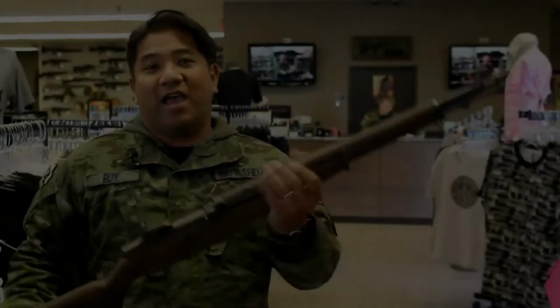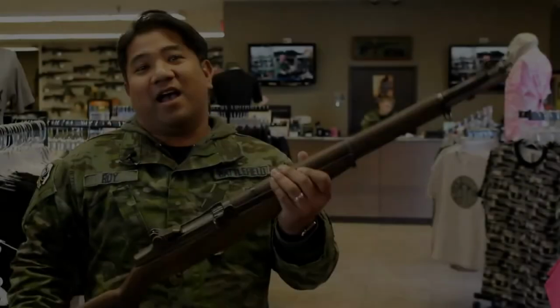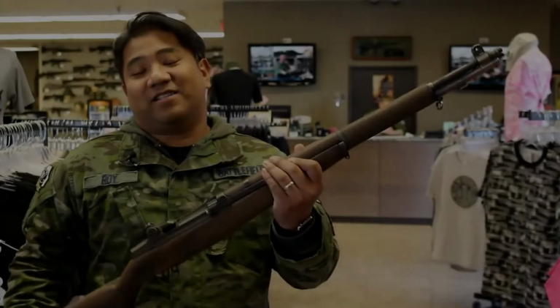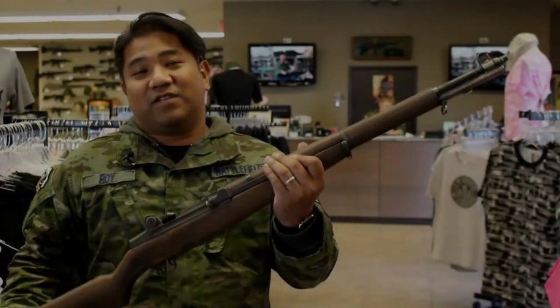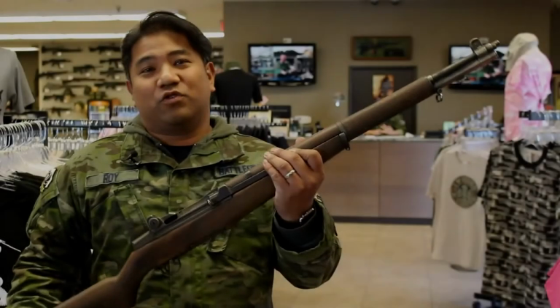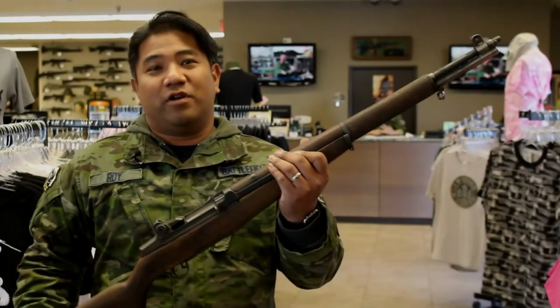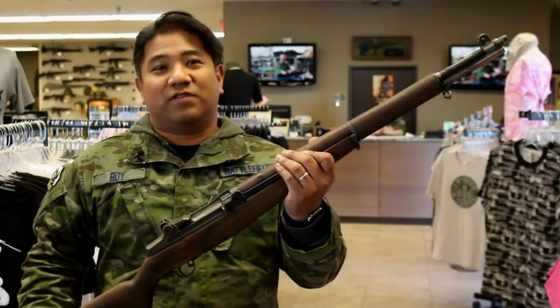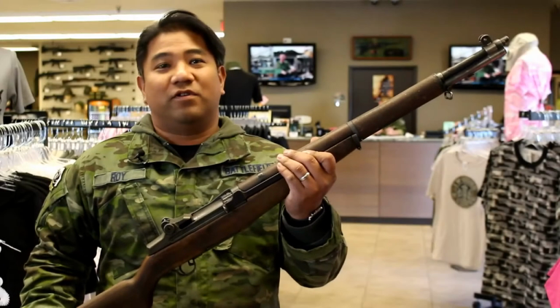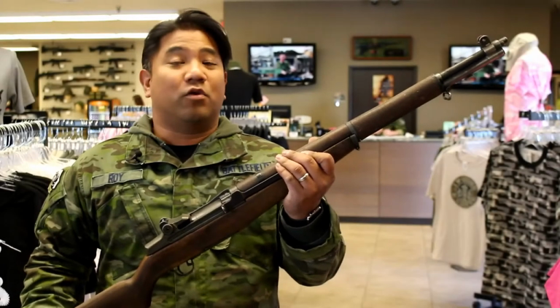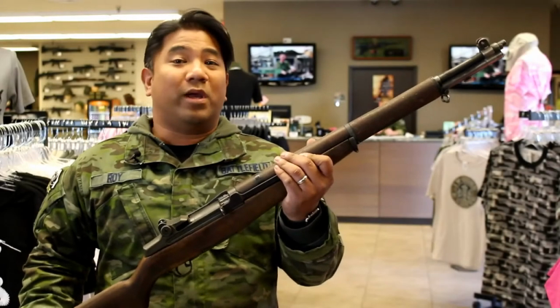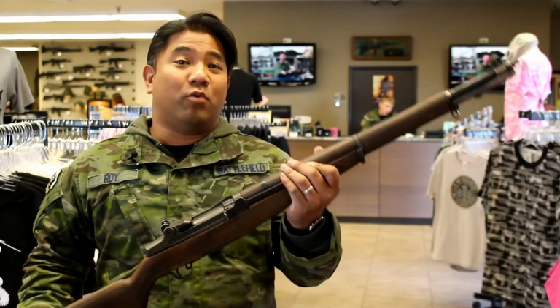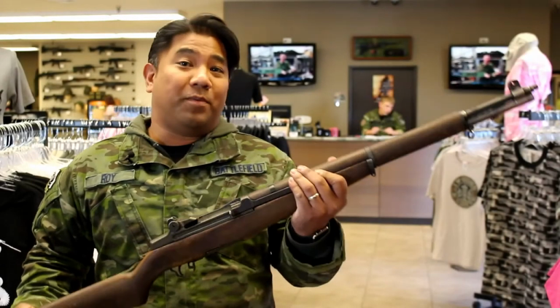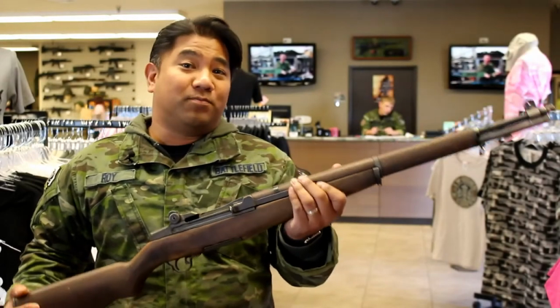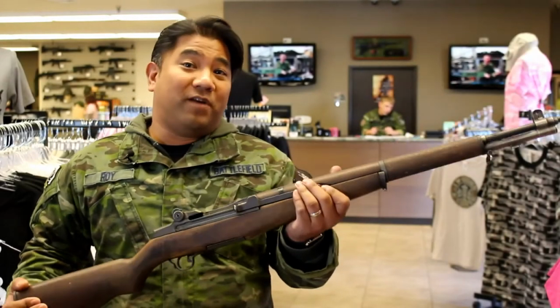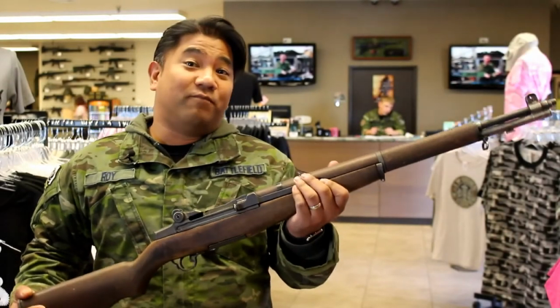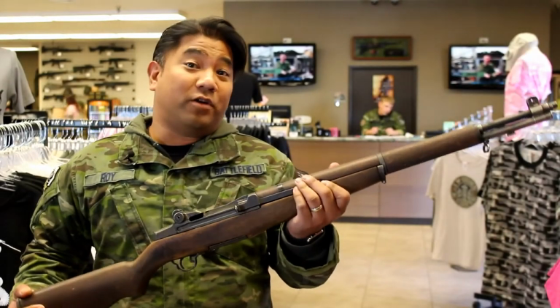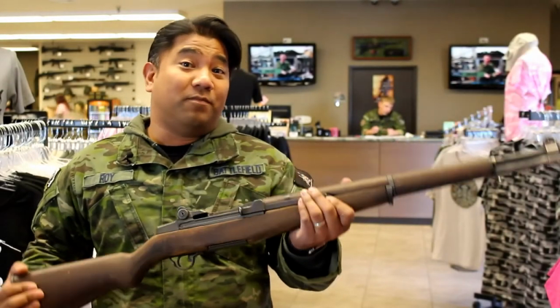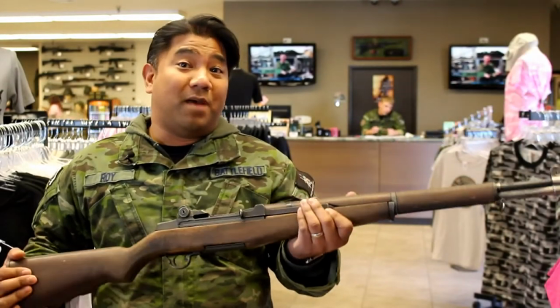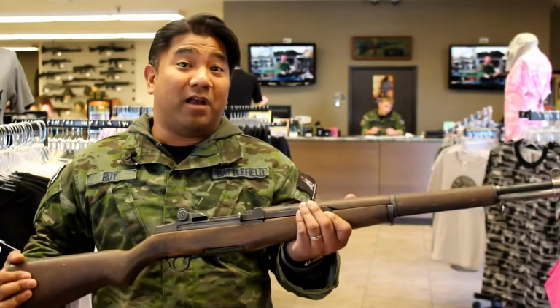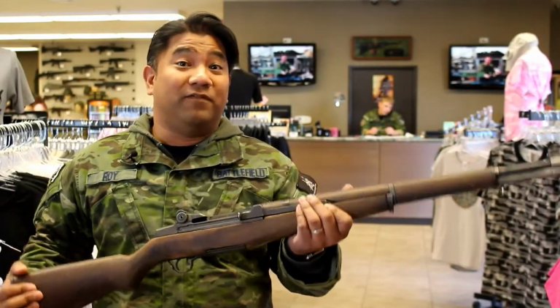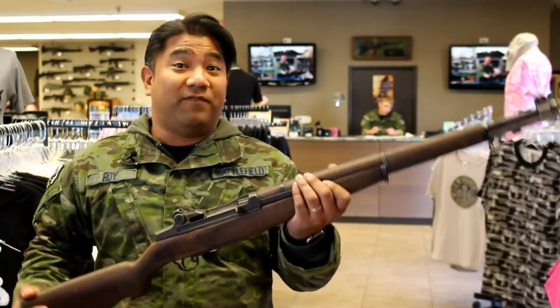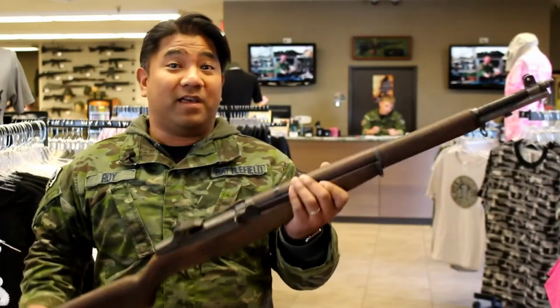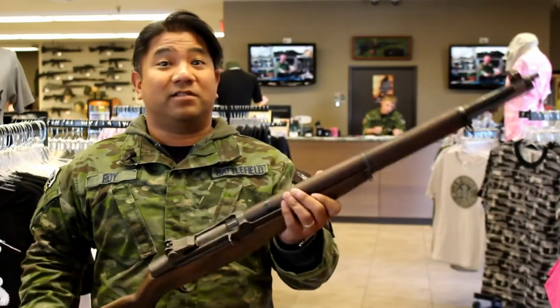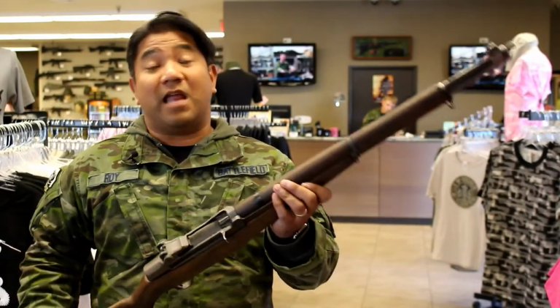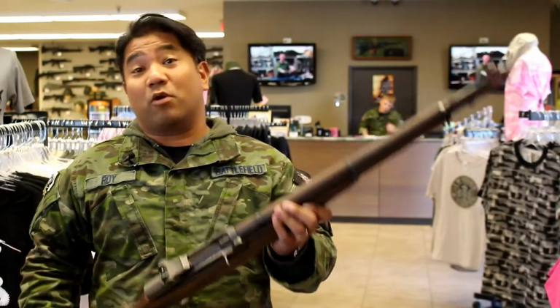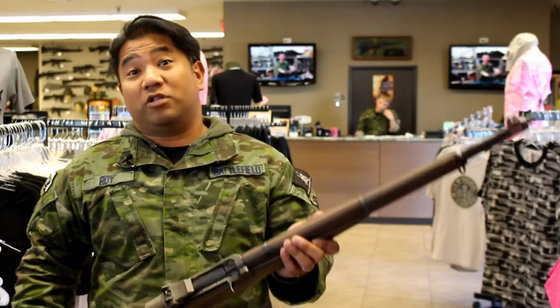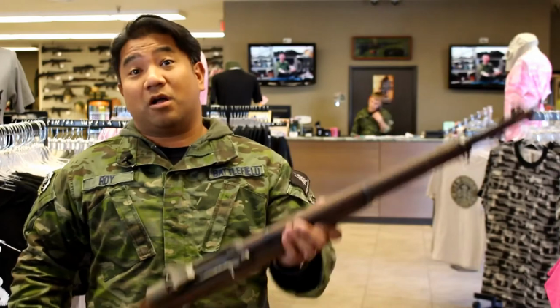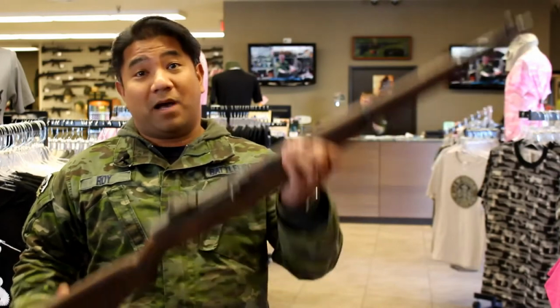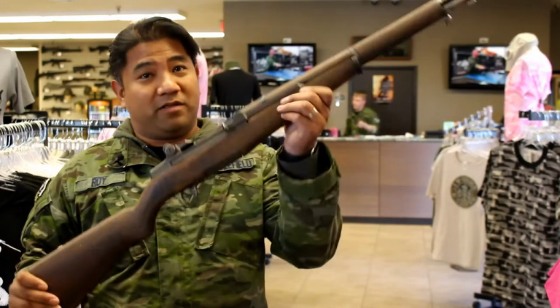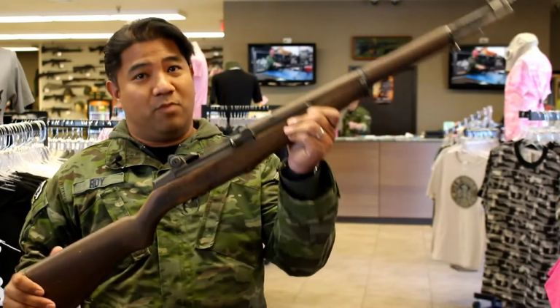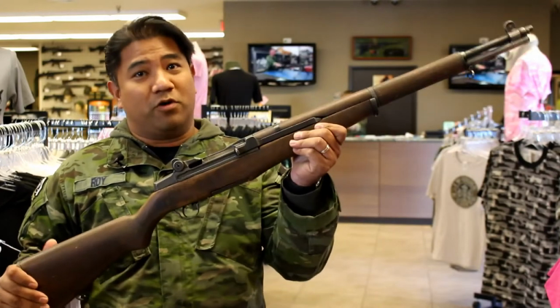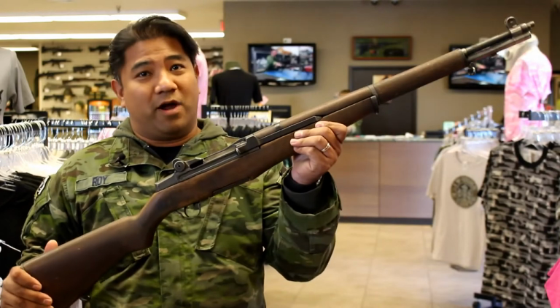Hey guys, thanks for joining us for another Weekly Weapons Brief brought to you by Battlefield Vegas. Today we're going to talk about the M1 Garand.